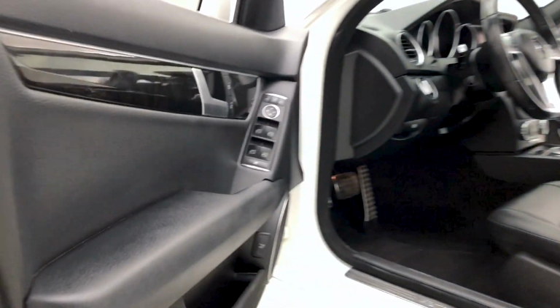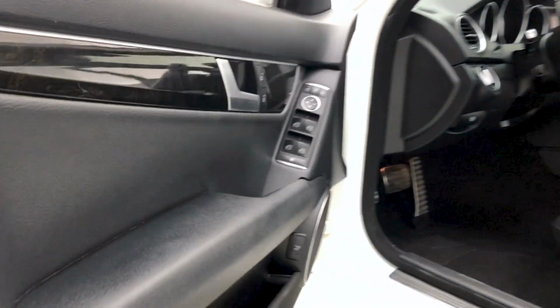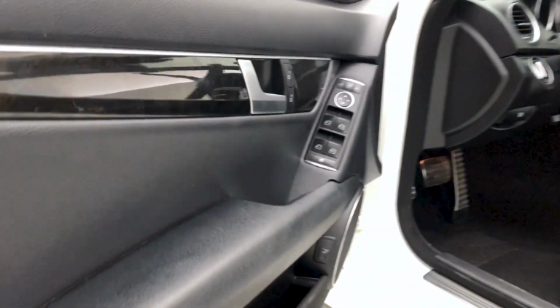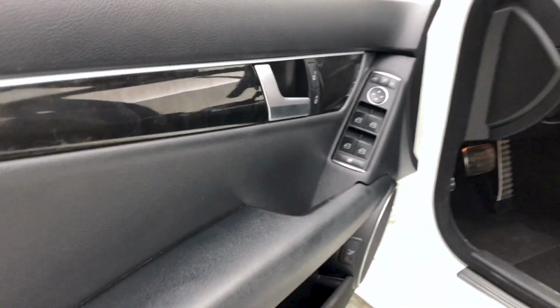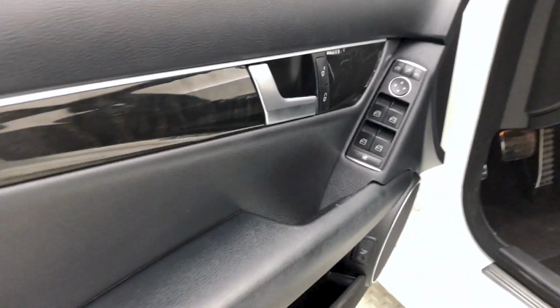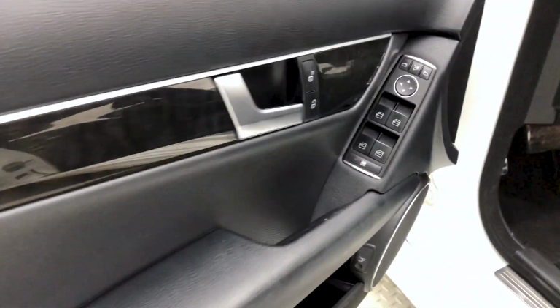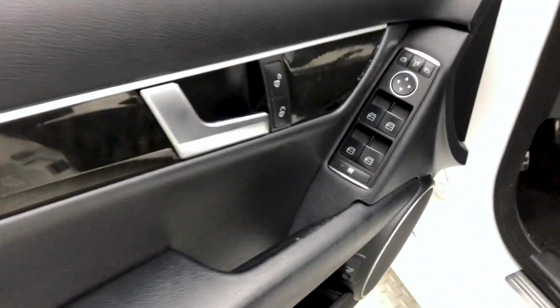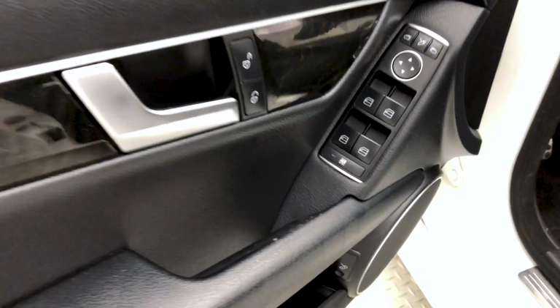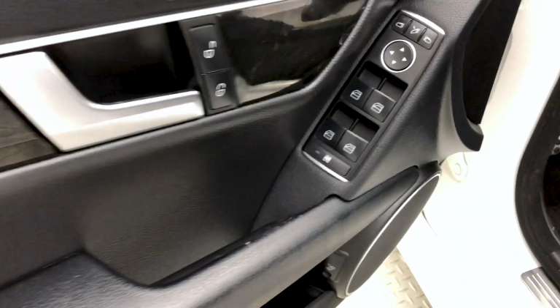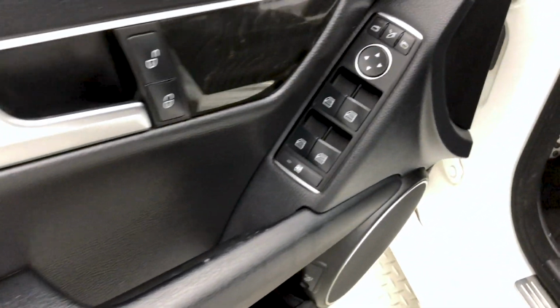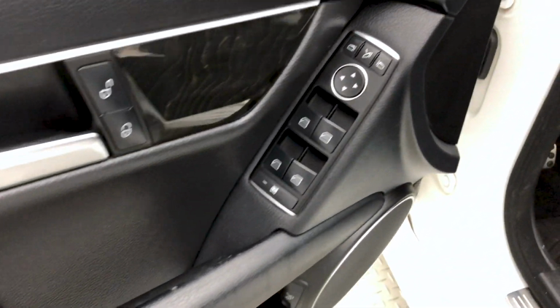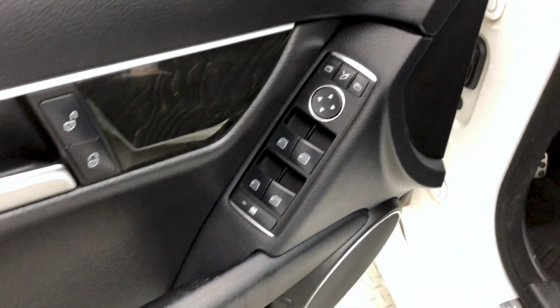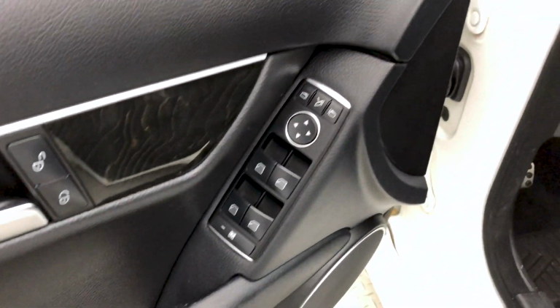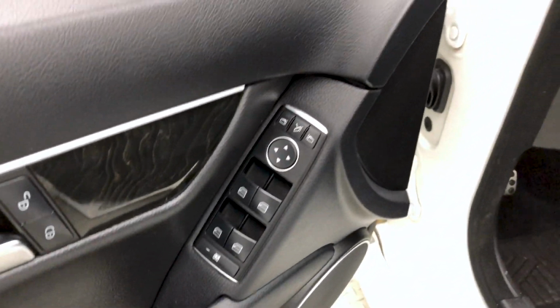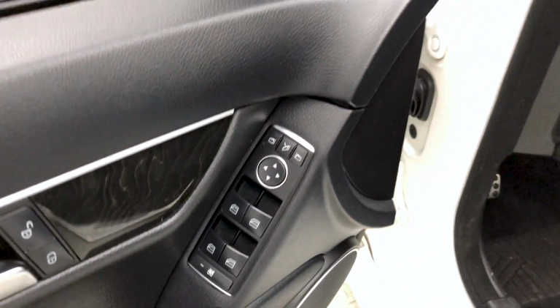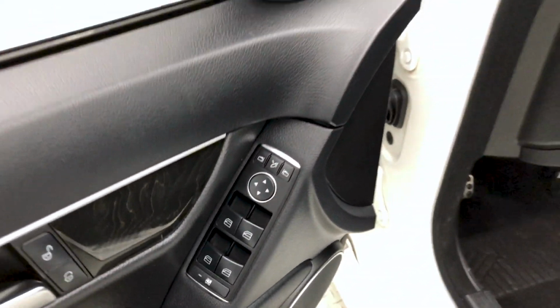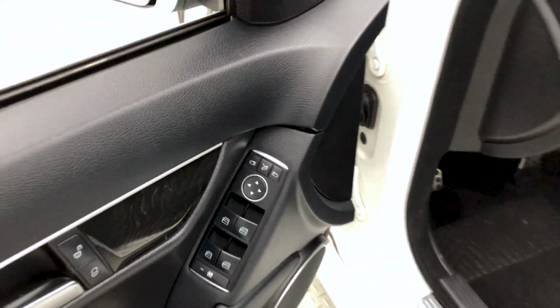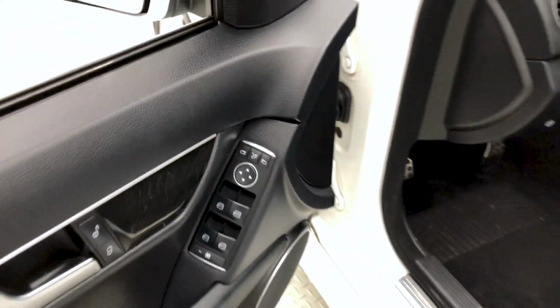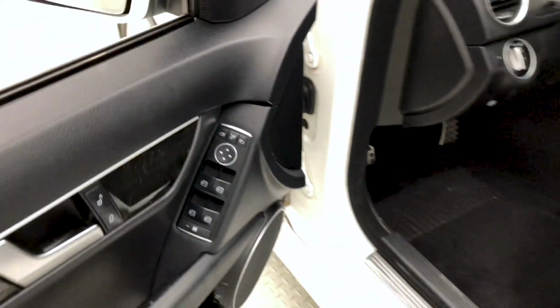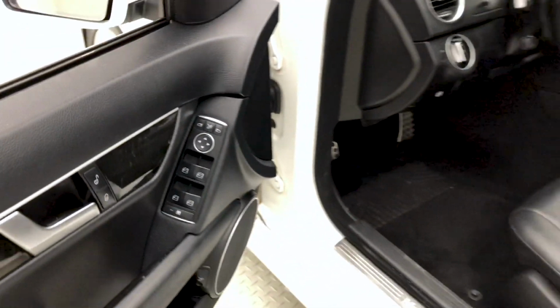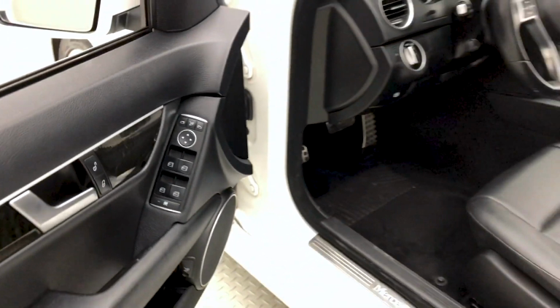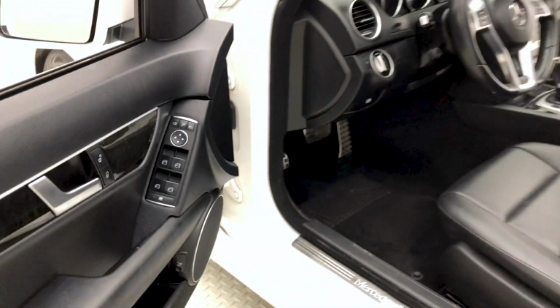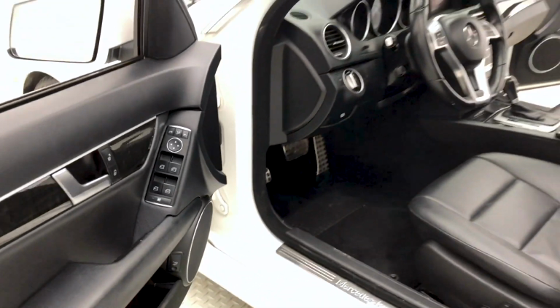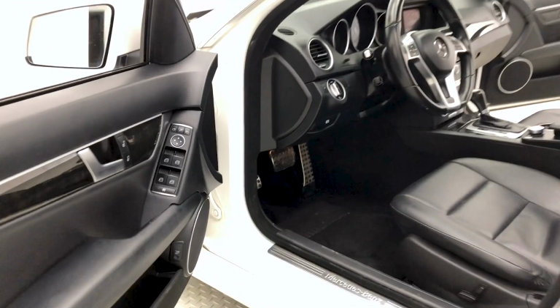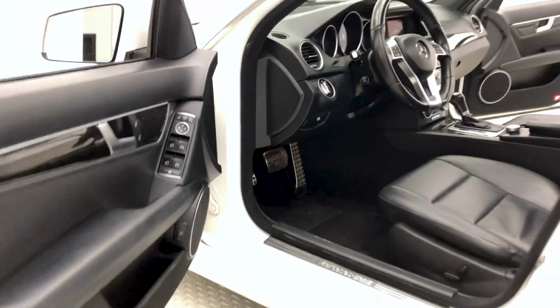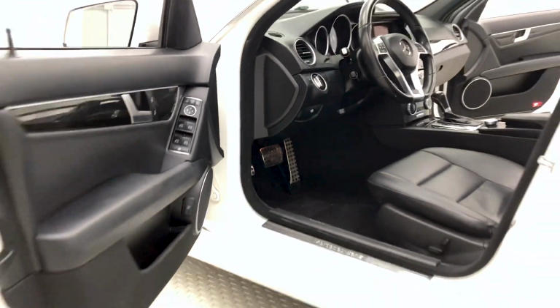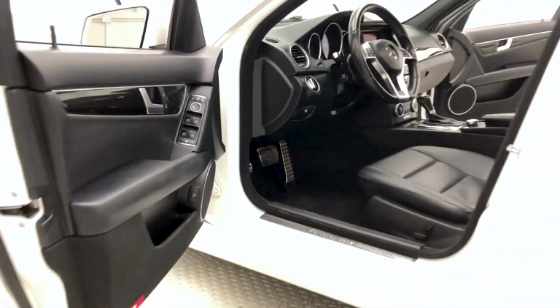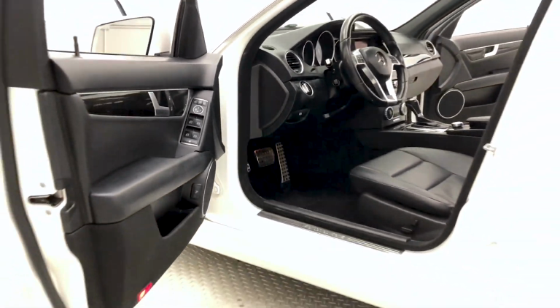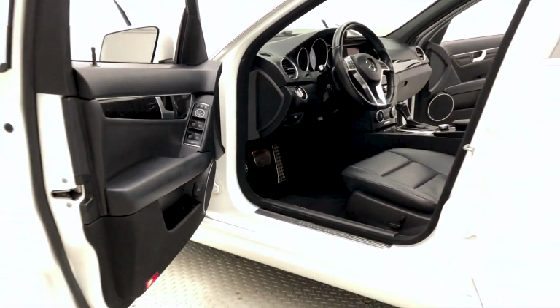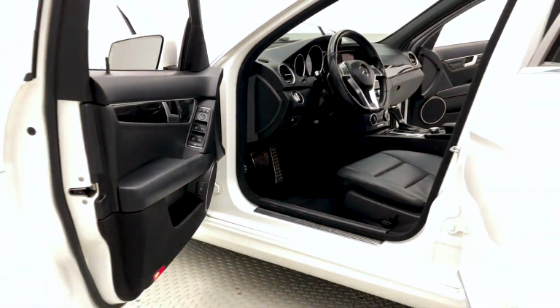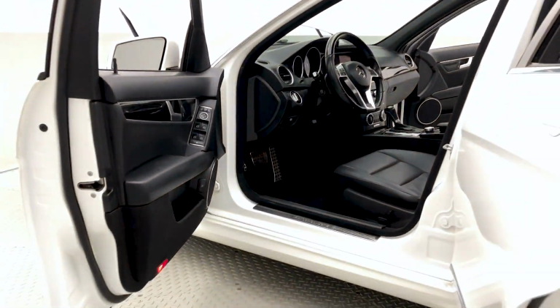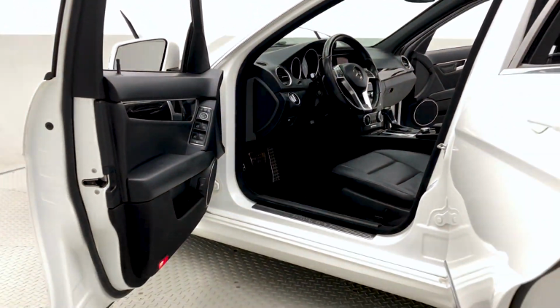On now to the door frame, which houses your power locks, windows, and mirrors. Those mirrors are power folding as well.